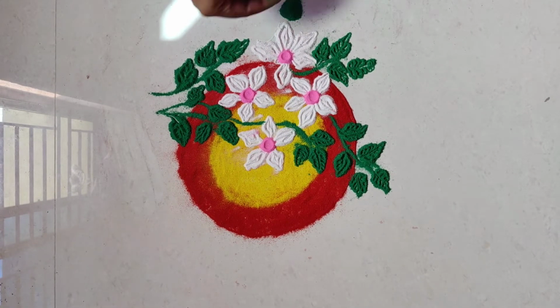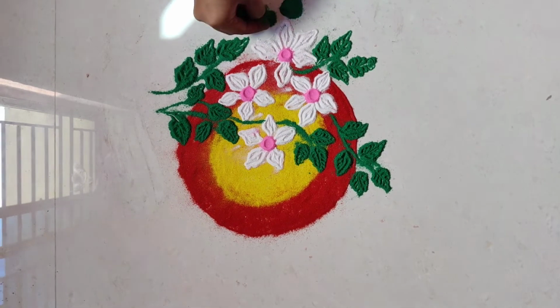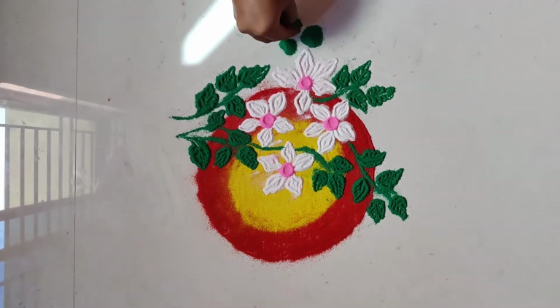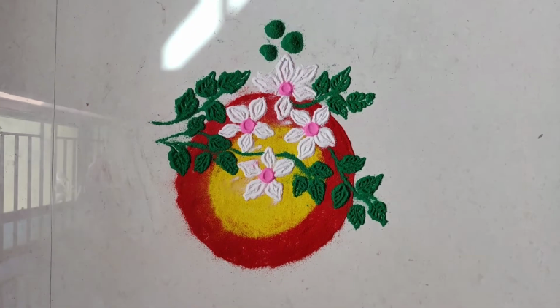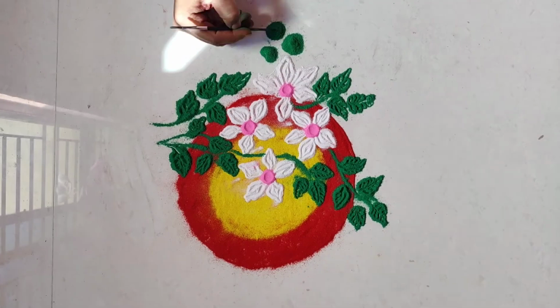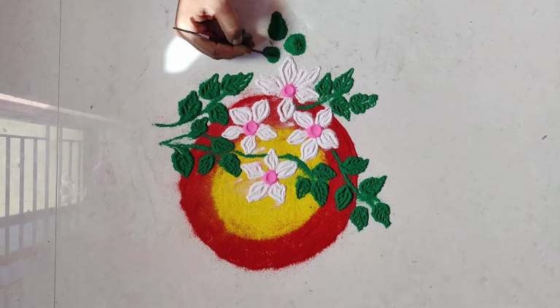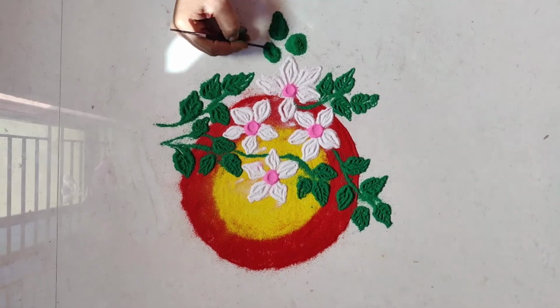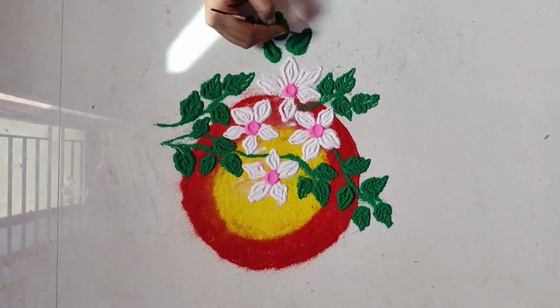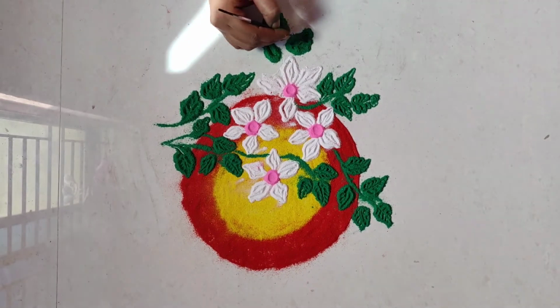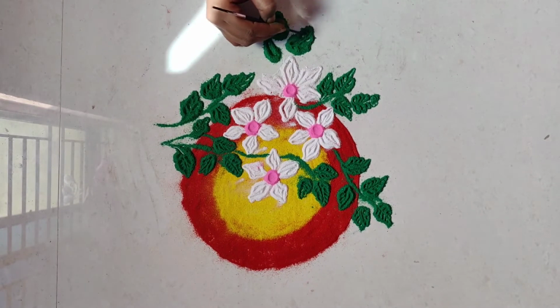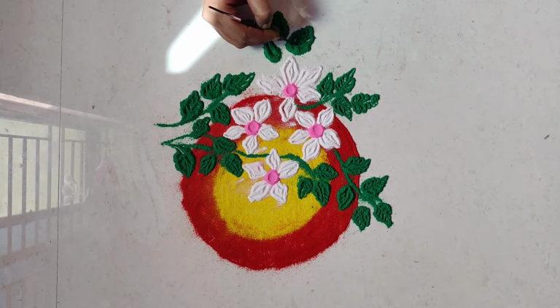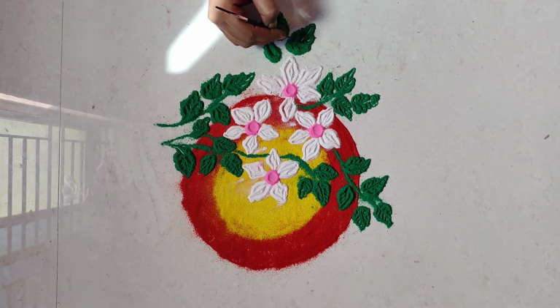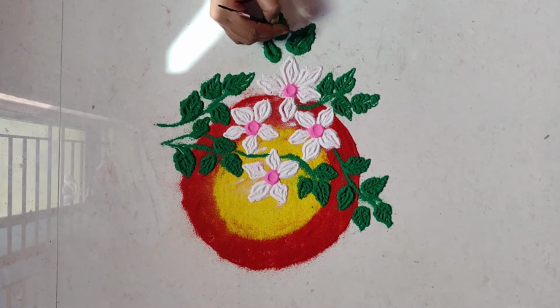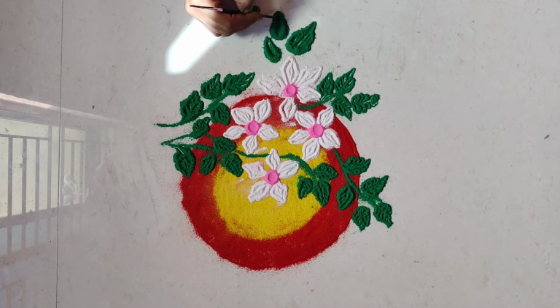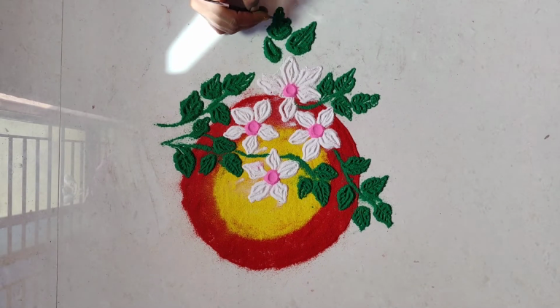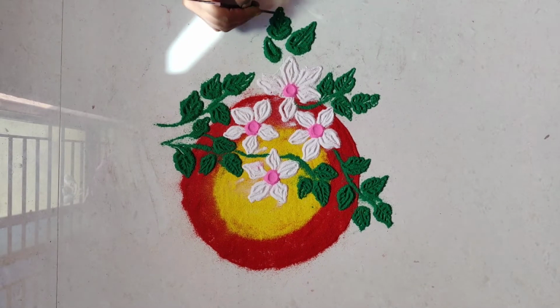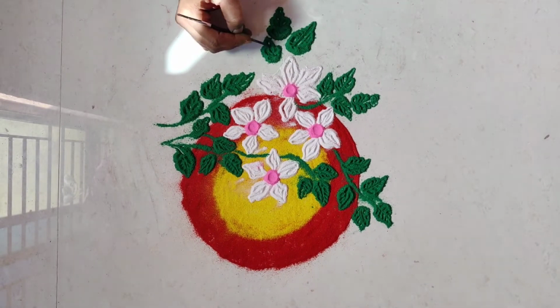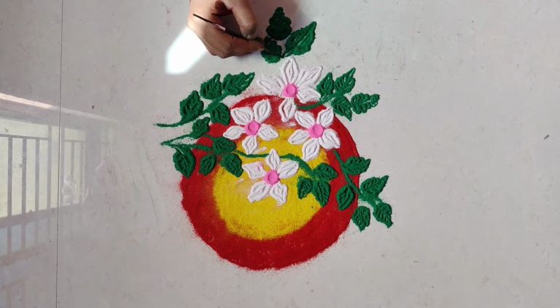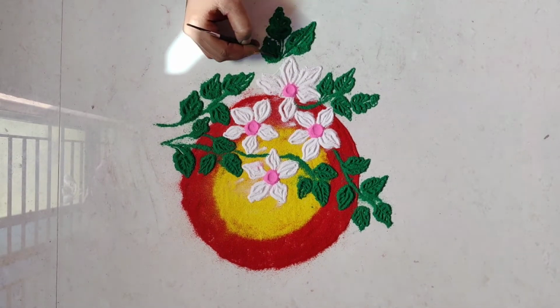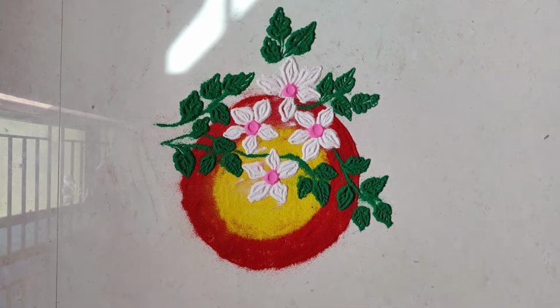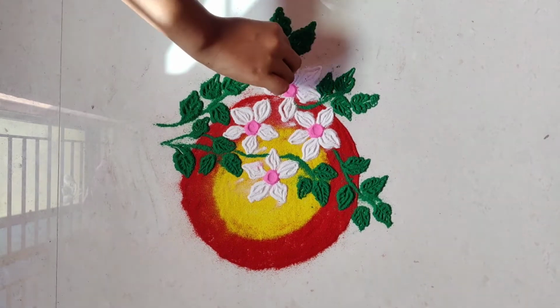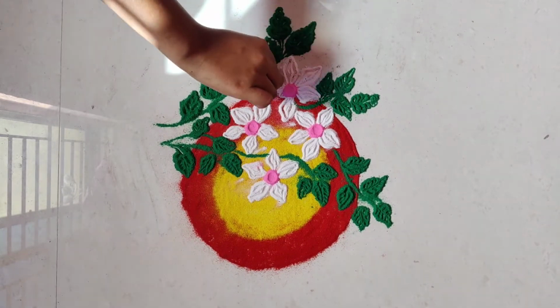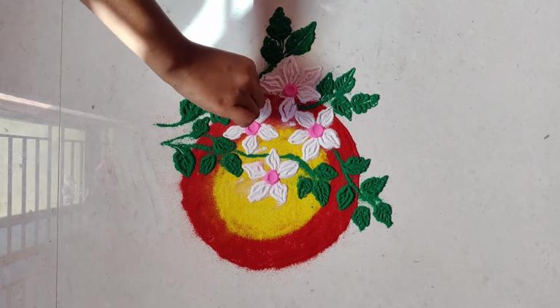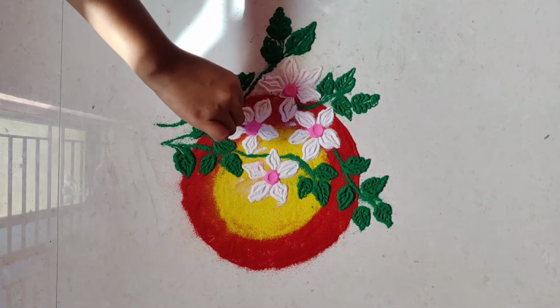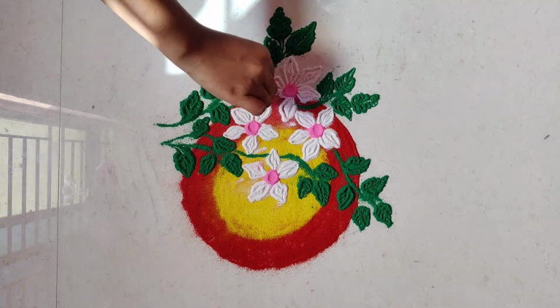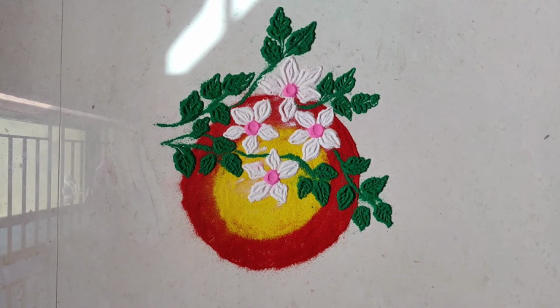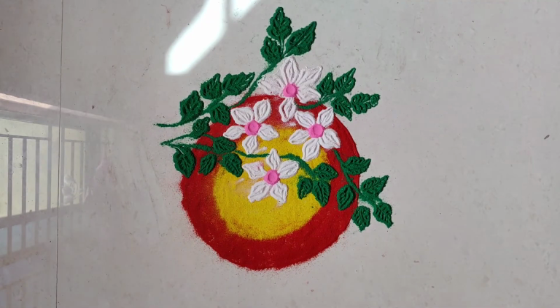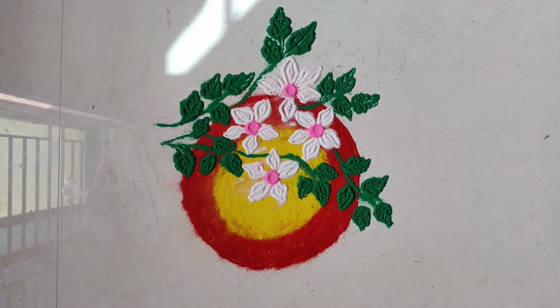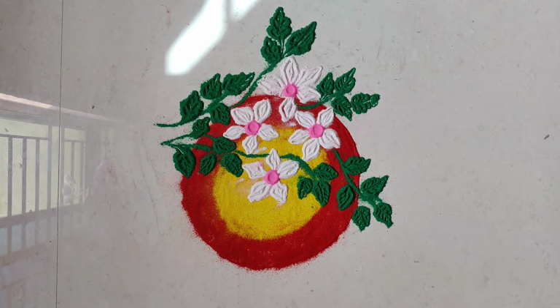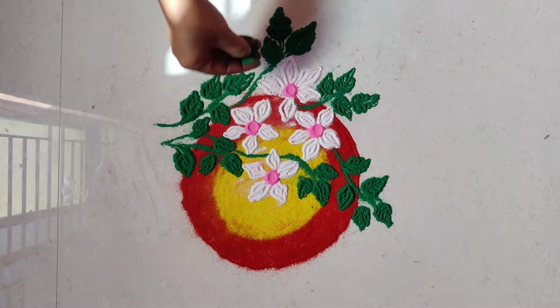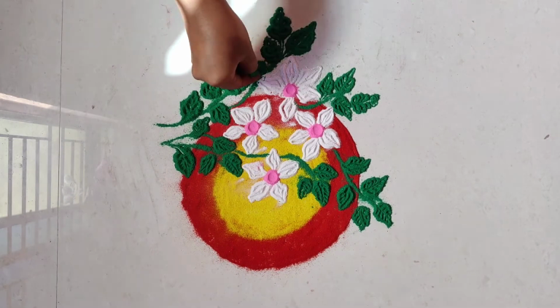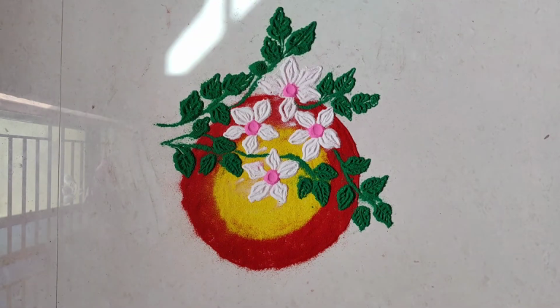The look is complete. See how it looks beautiful.